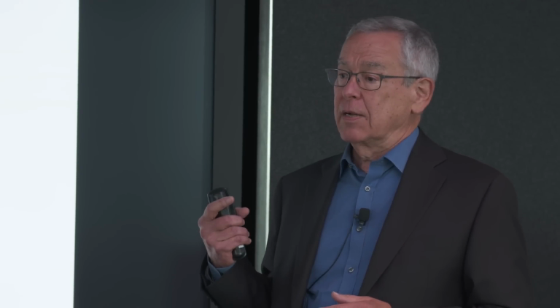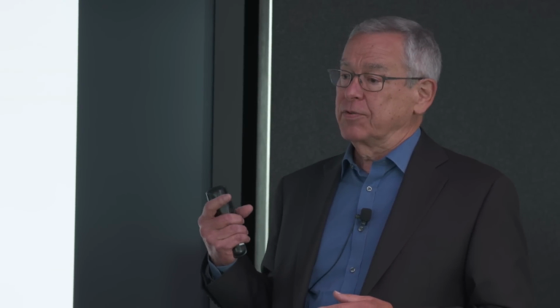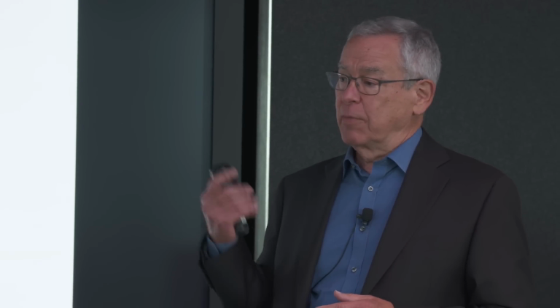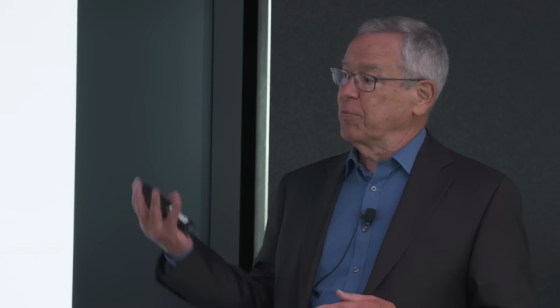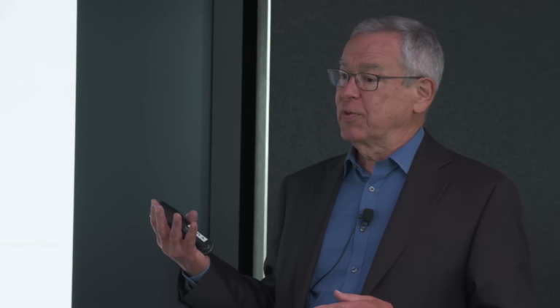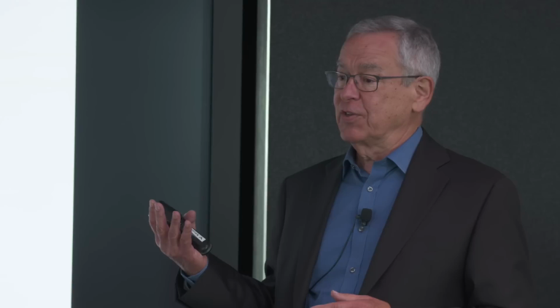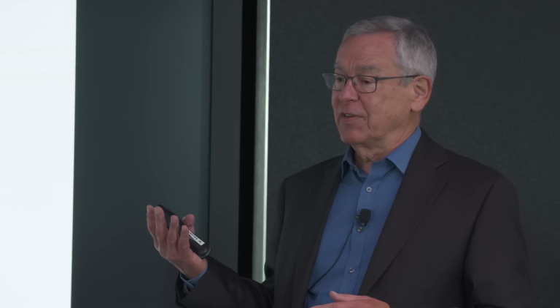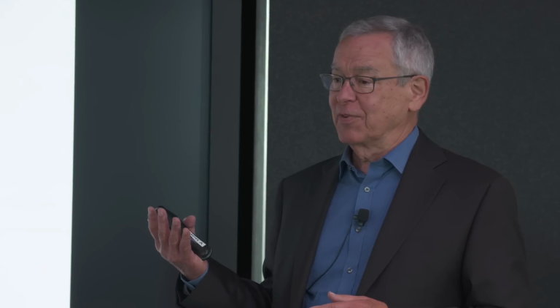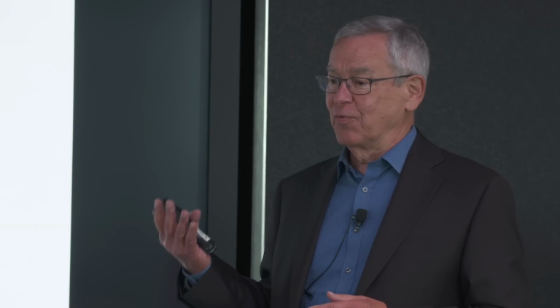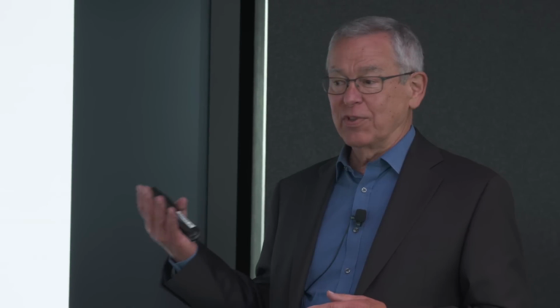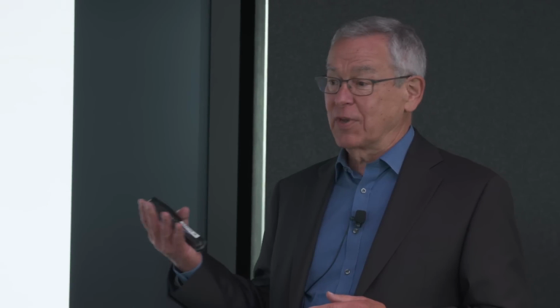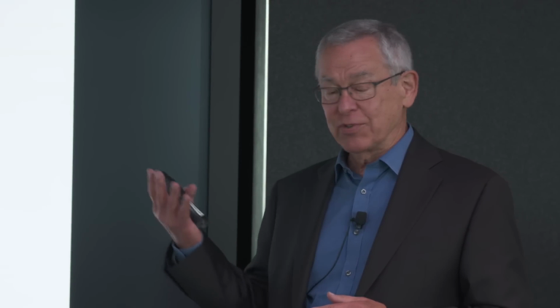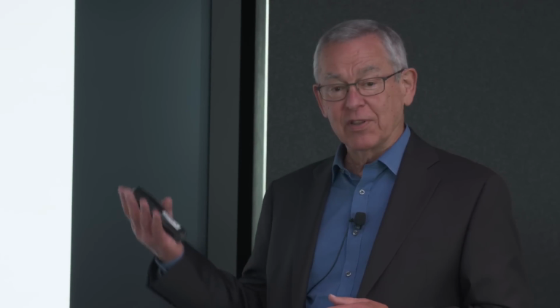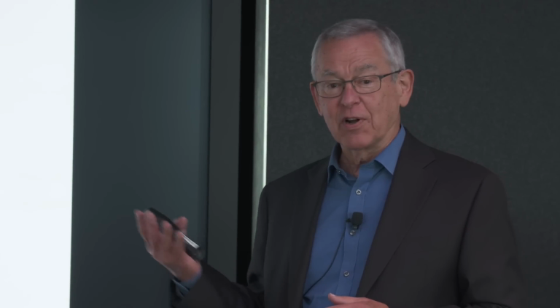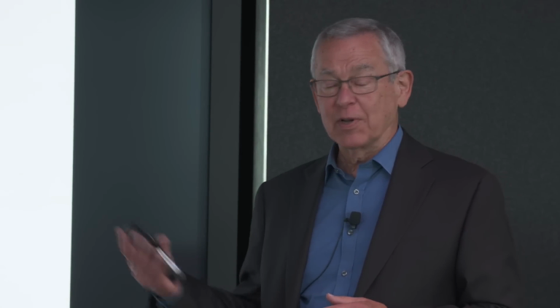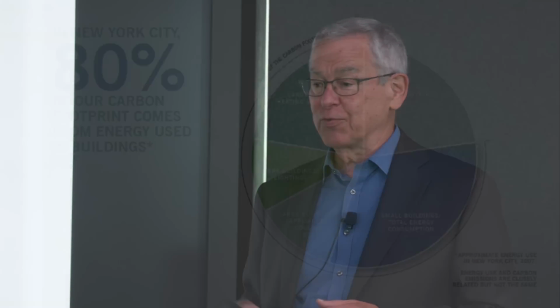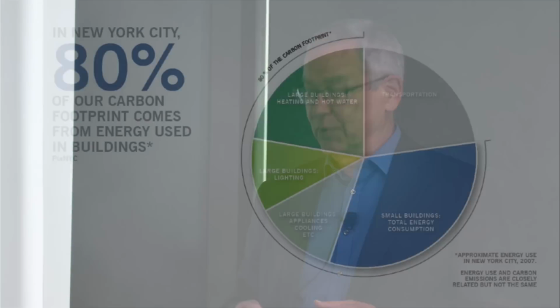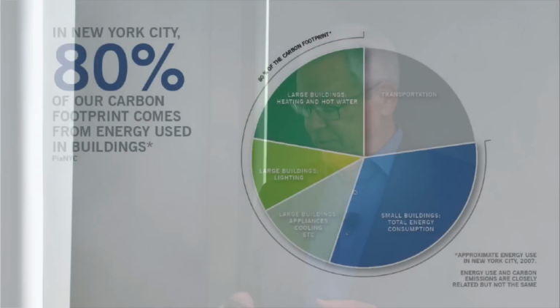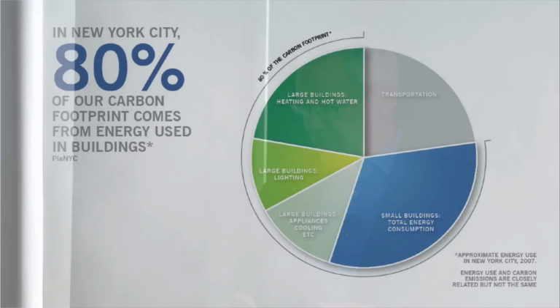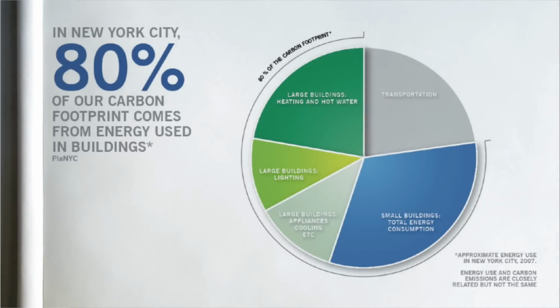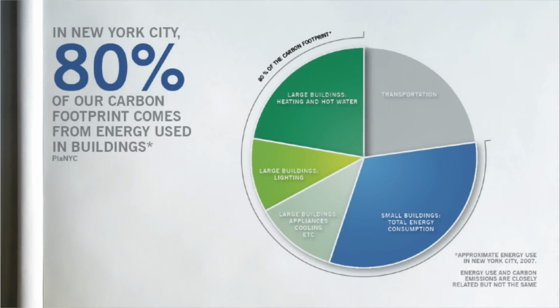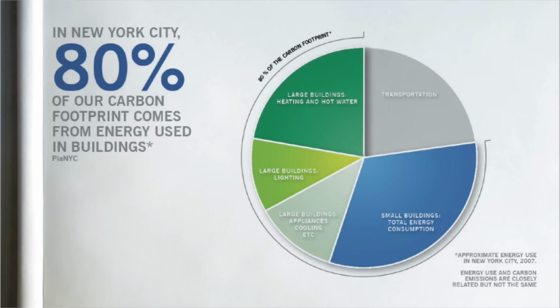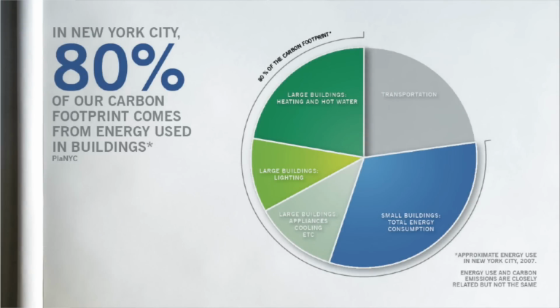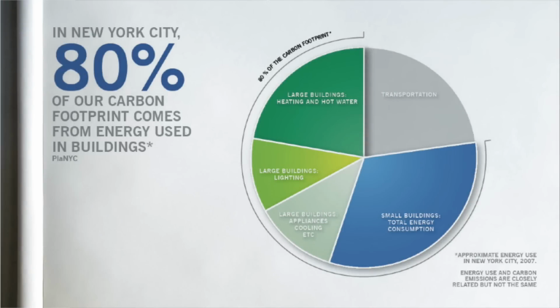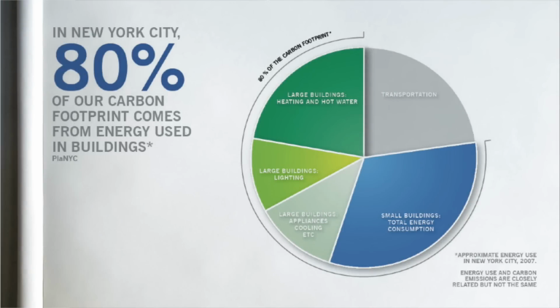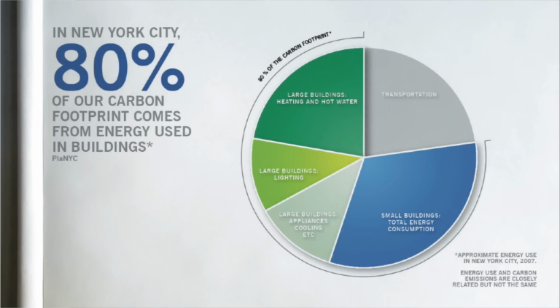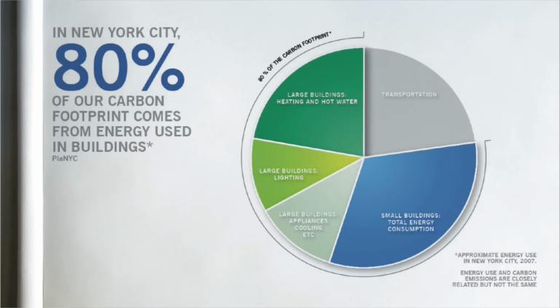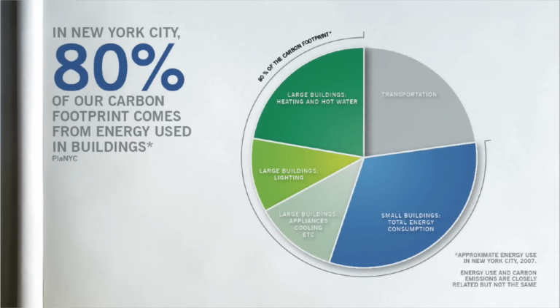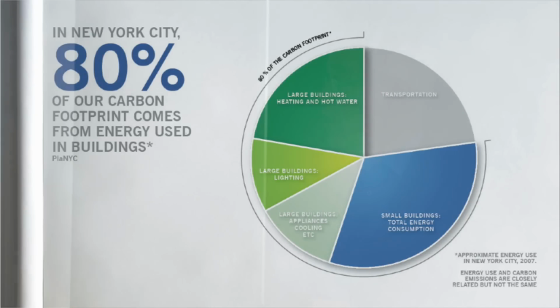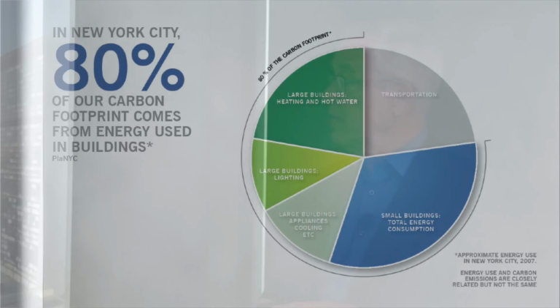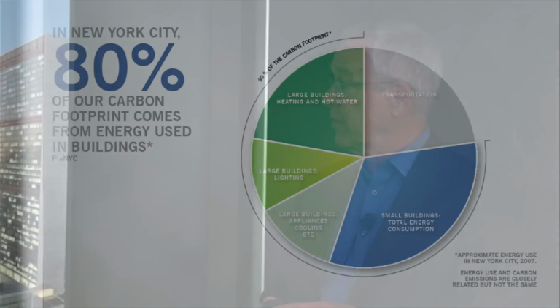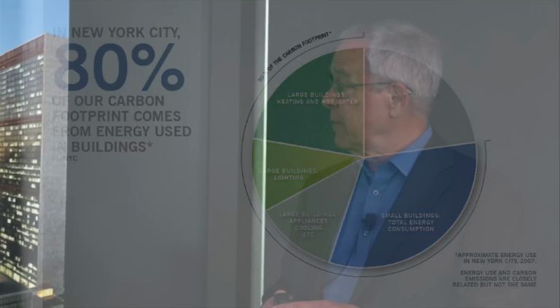The gentleman from the UK said 40-some percent of the carbon comes from buildings. As Laurie said, we're way beyond that.